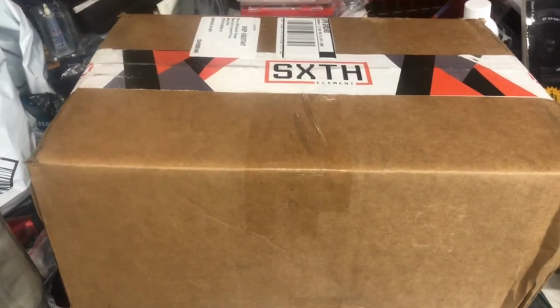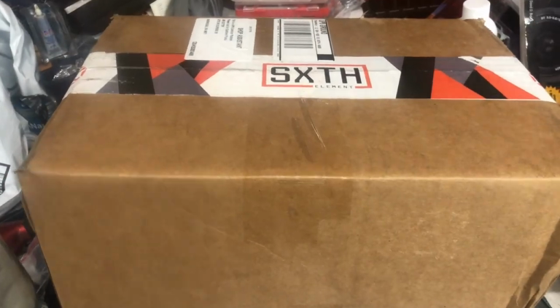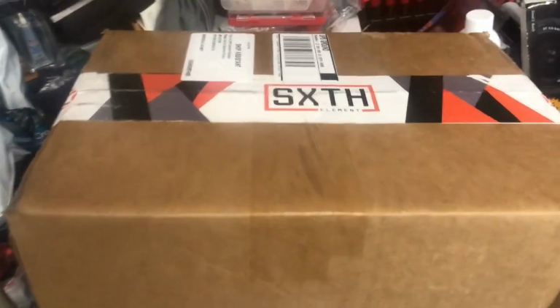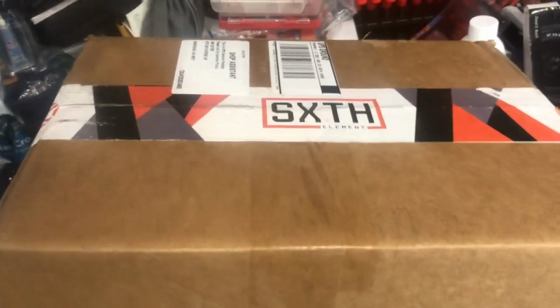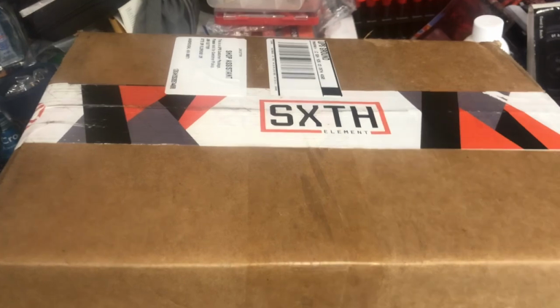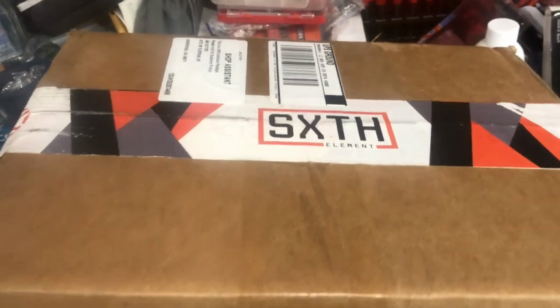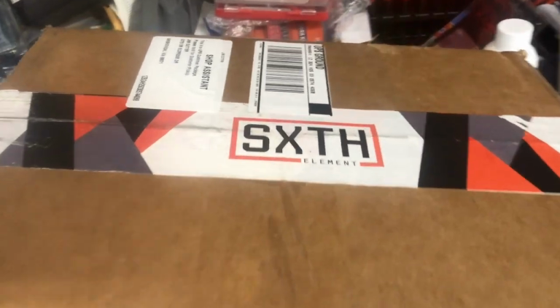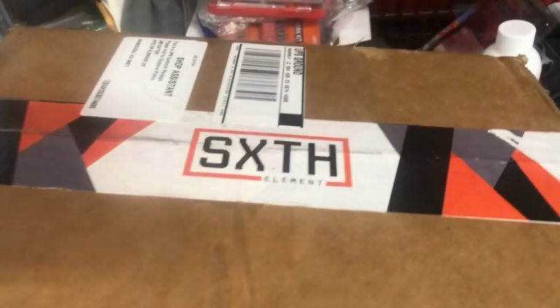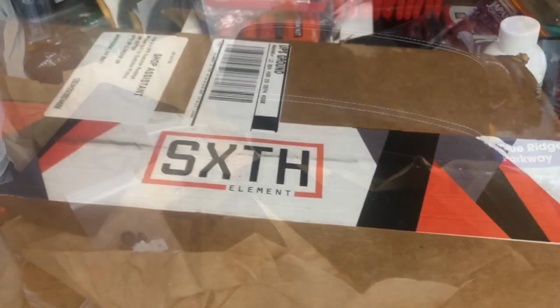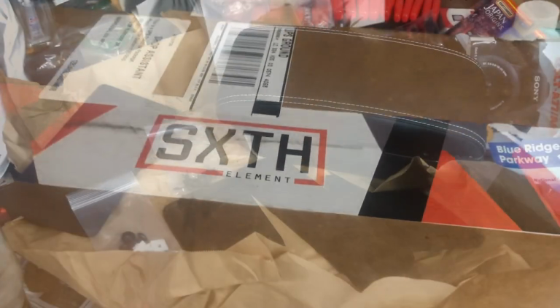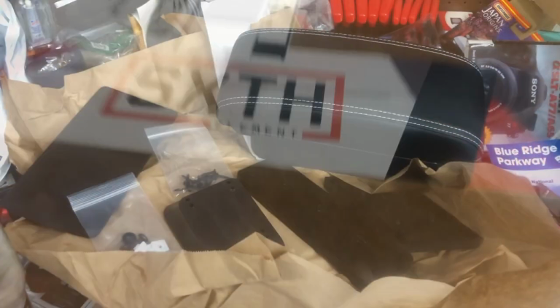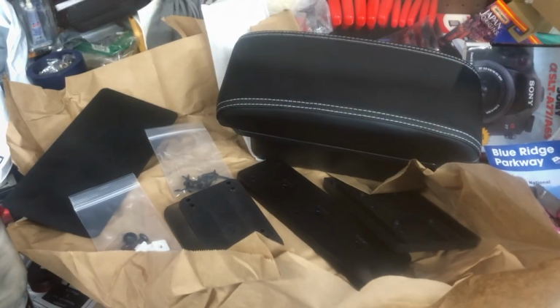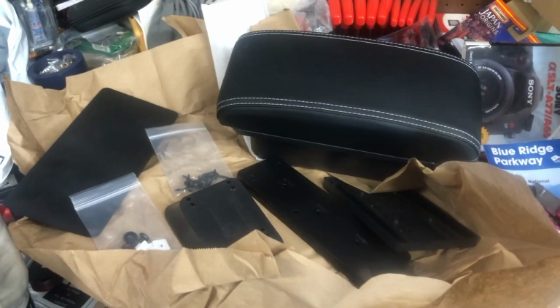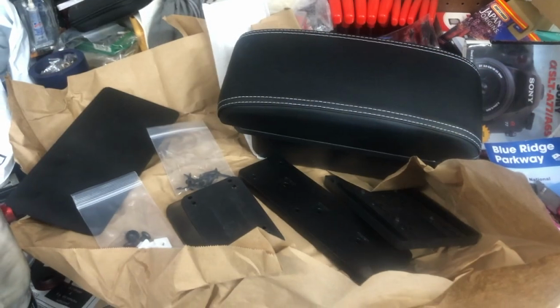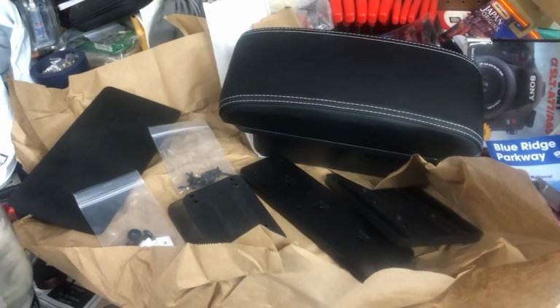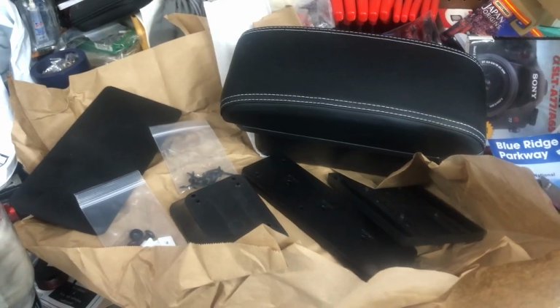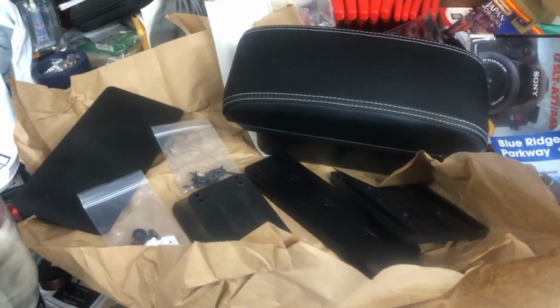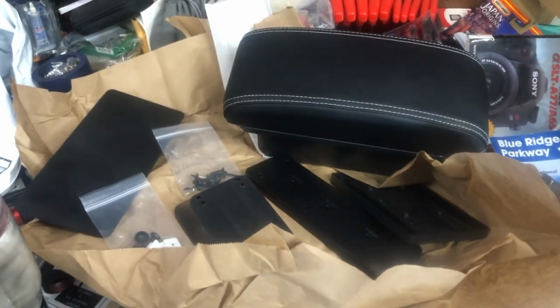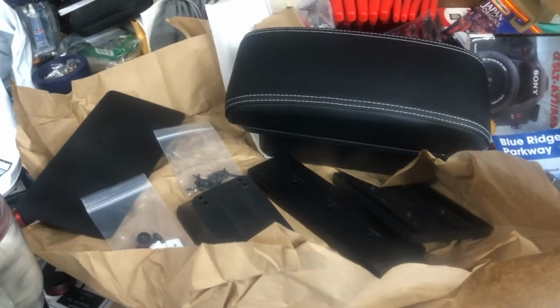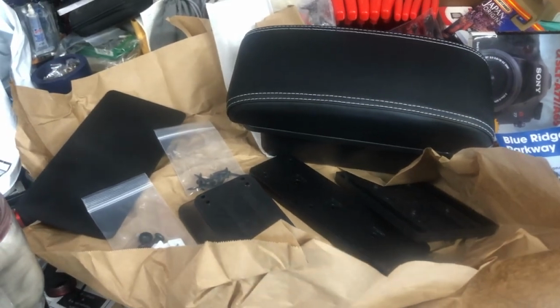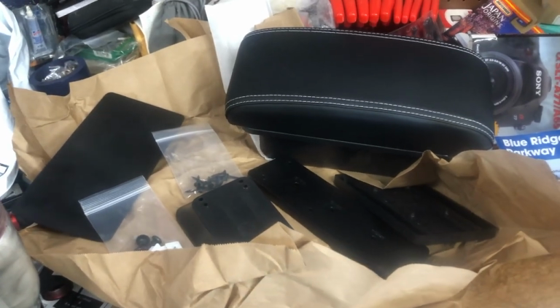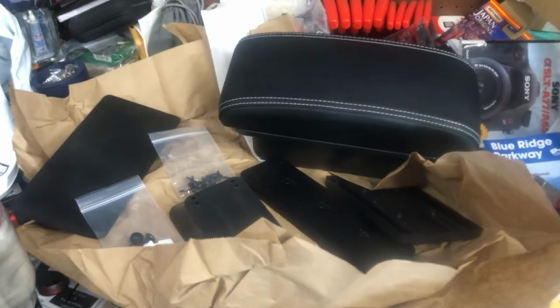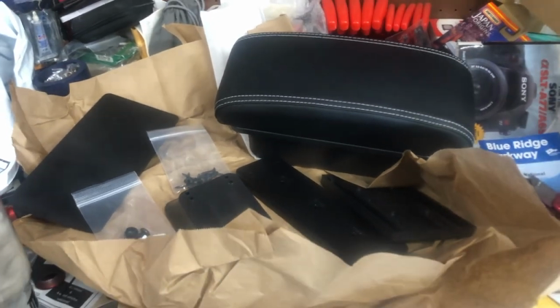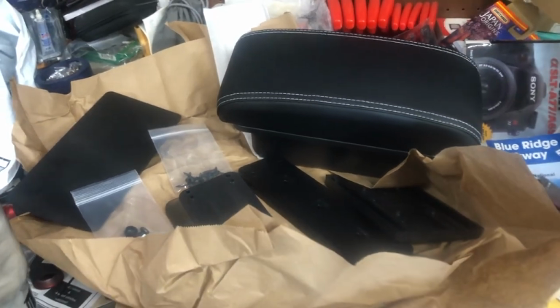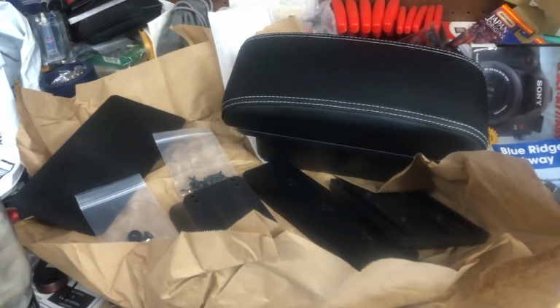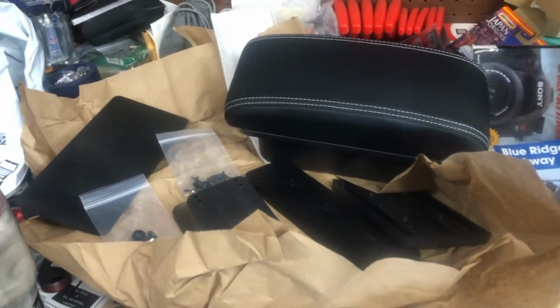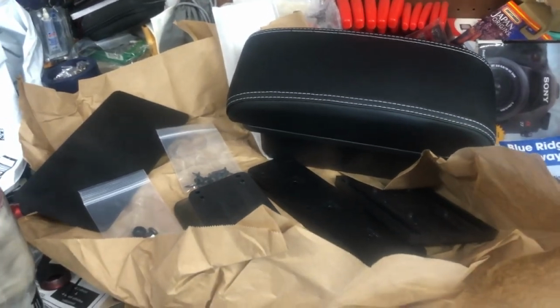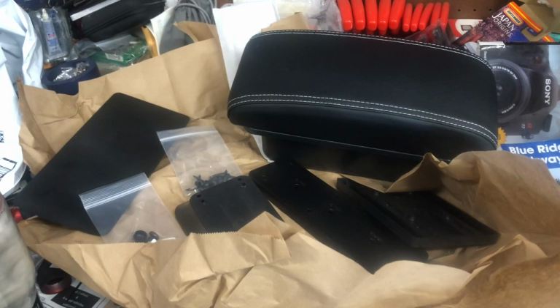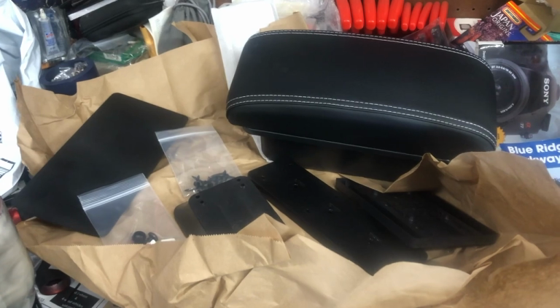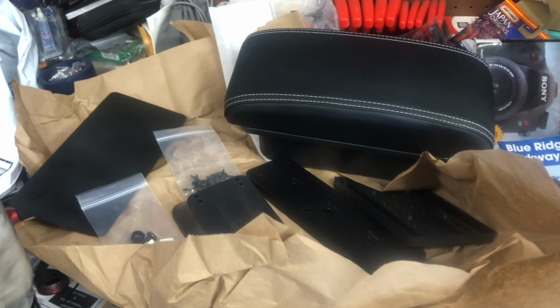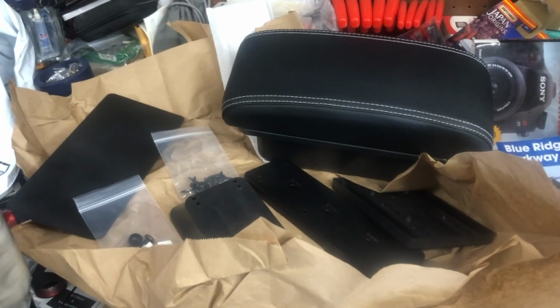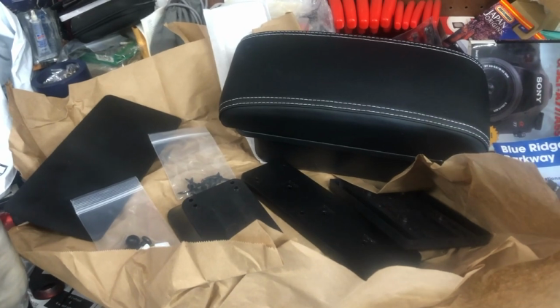Look what arrived today. So this is our starting point here — all of our parts.